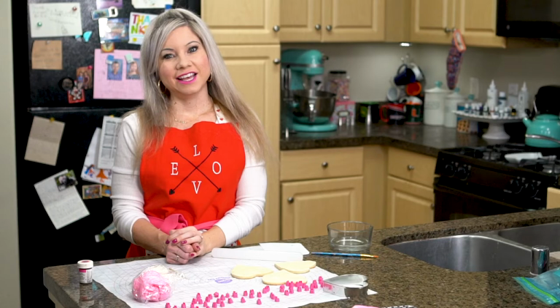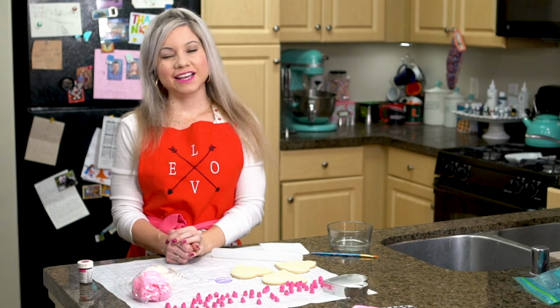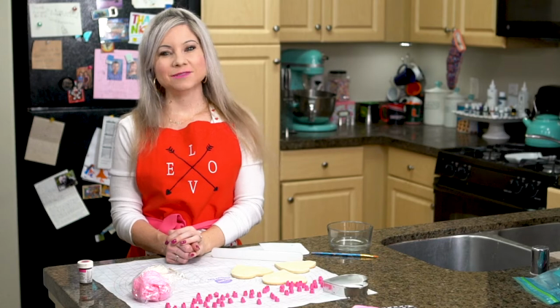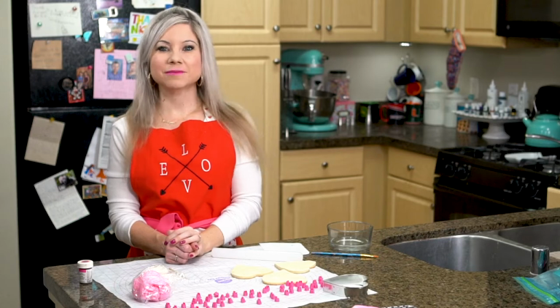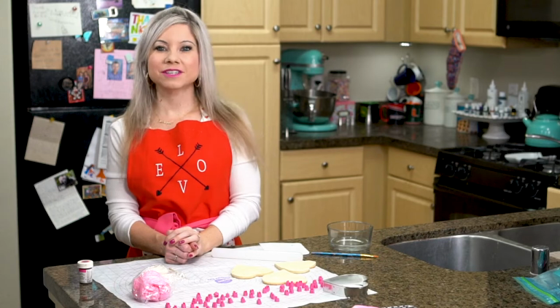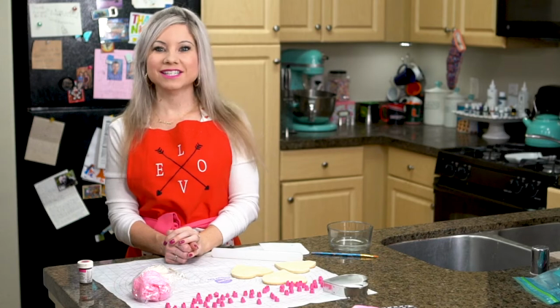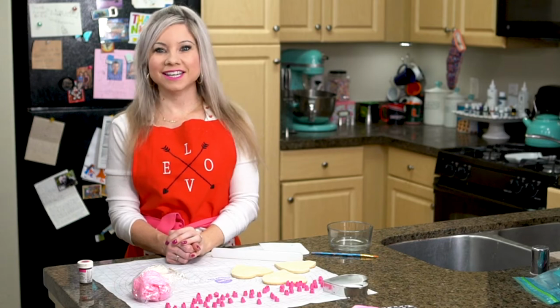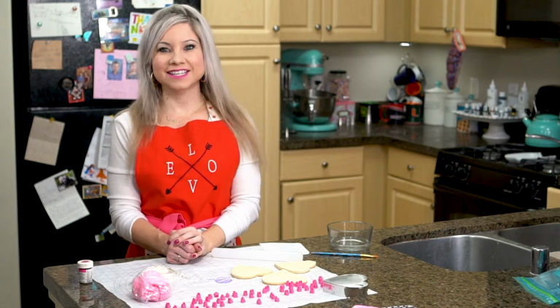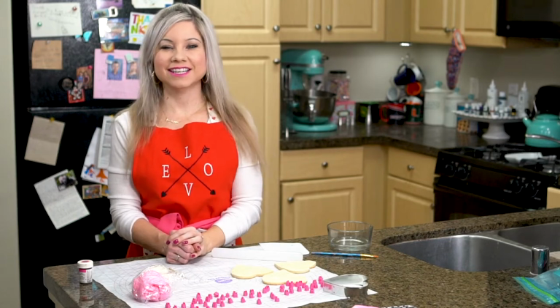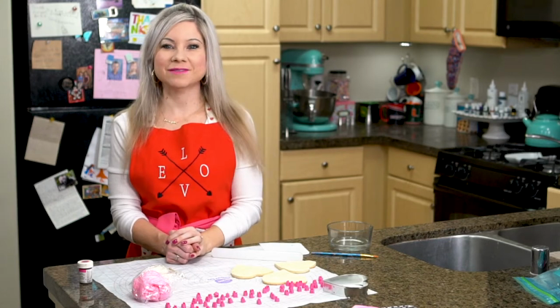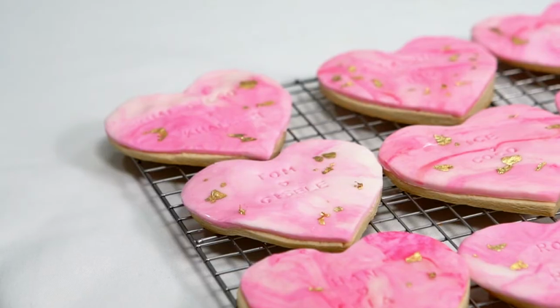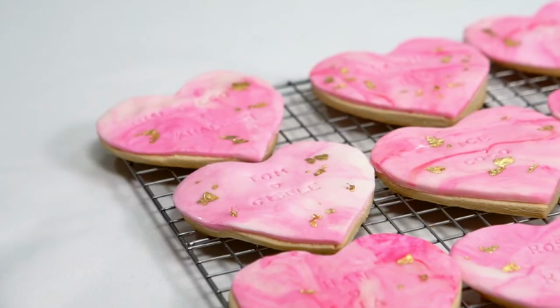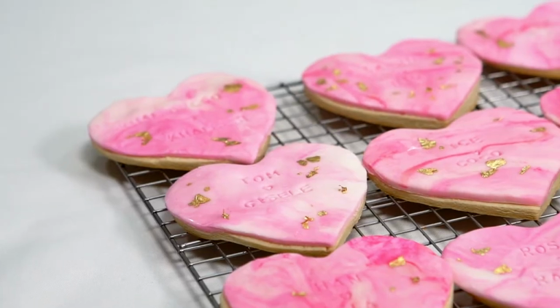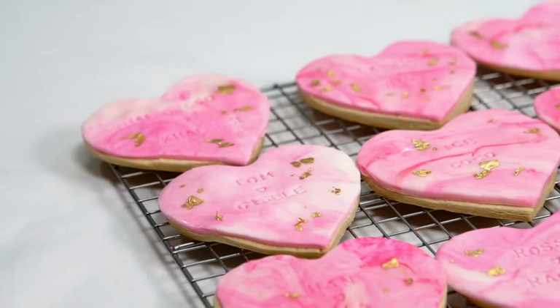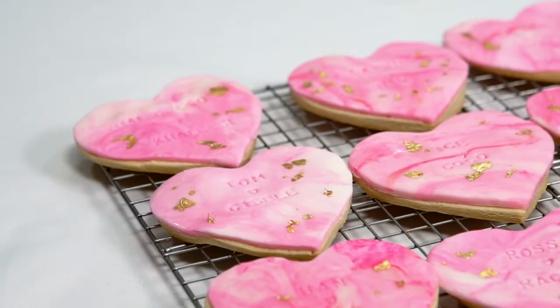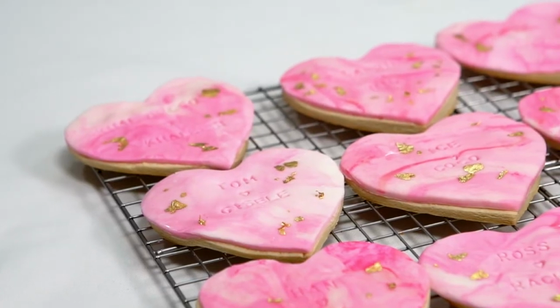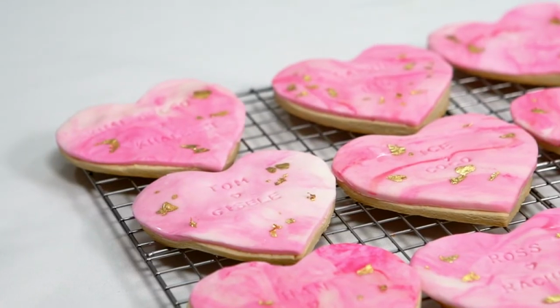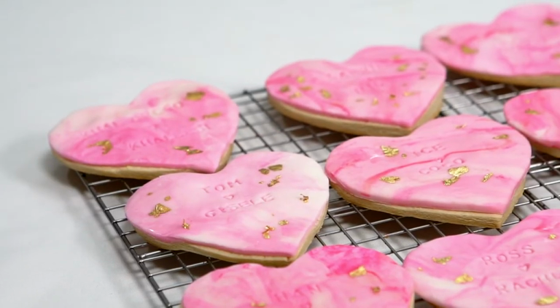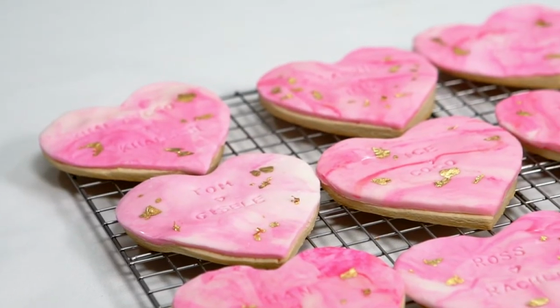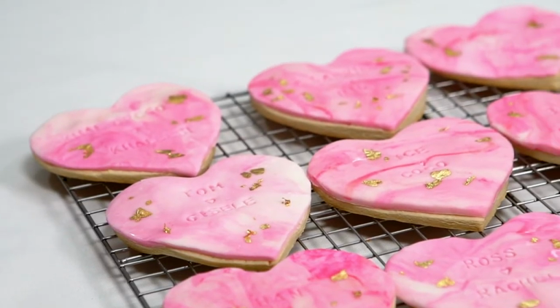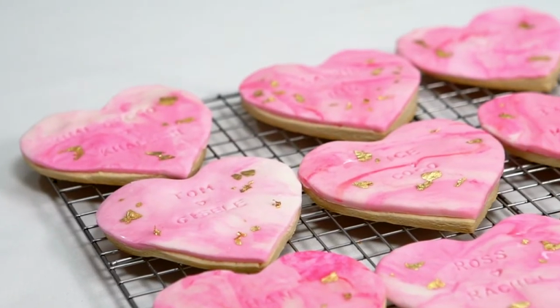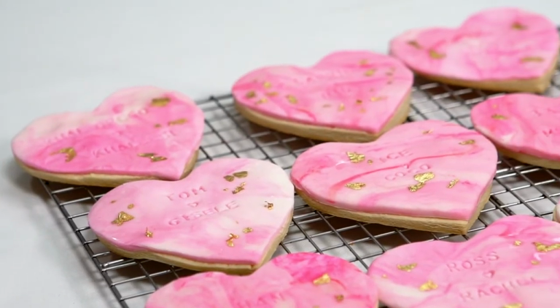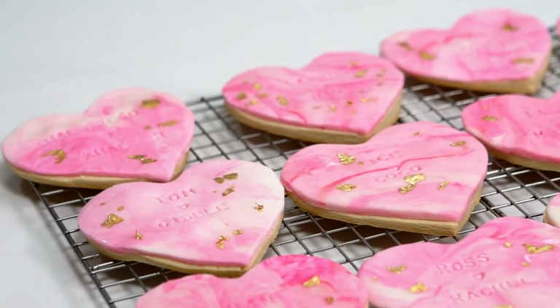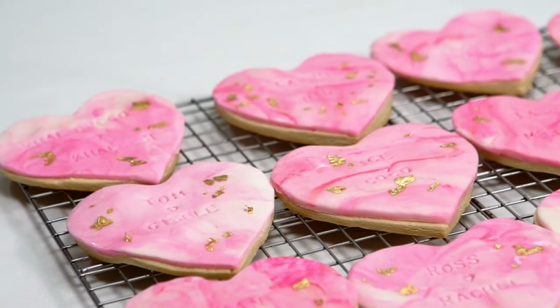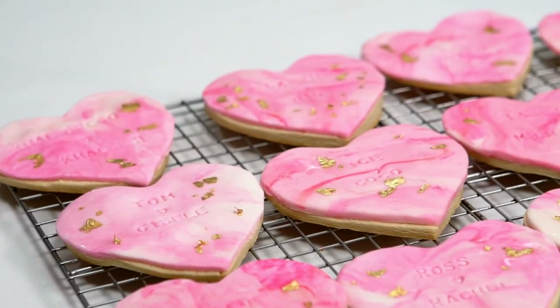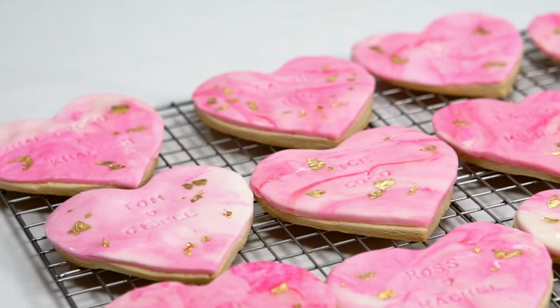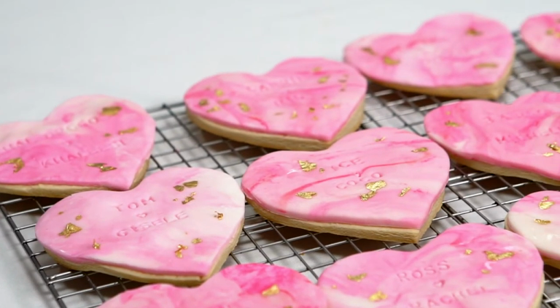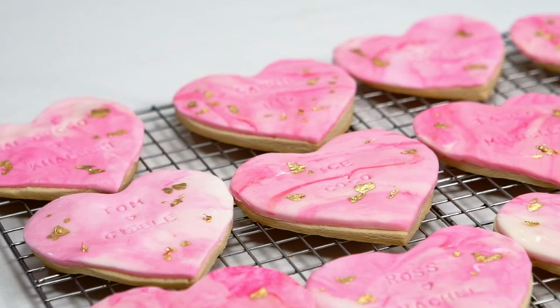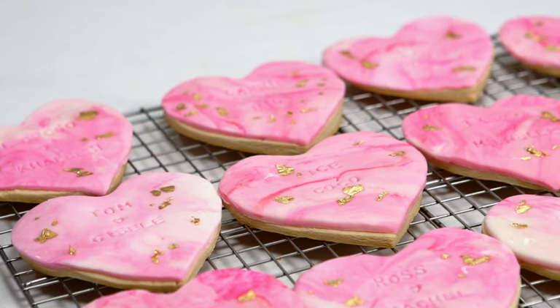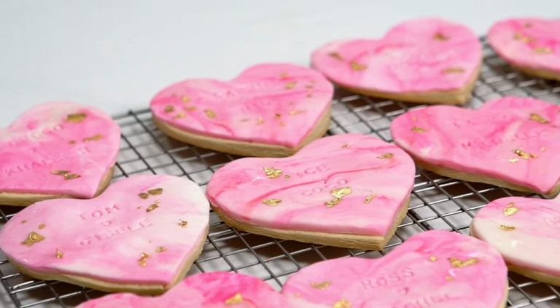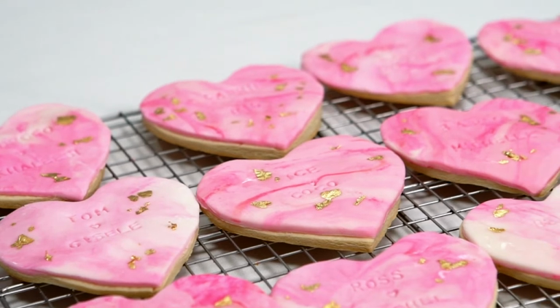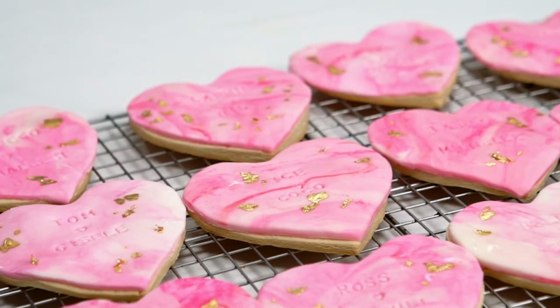Hey guys, welcome to Christina Cakes It. I'm Christina and today I'm showing you how to make really easy stamped marble cookies.